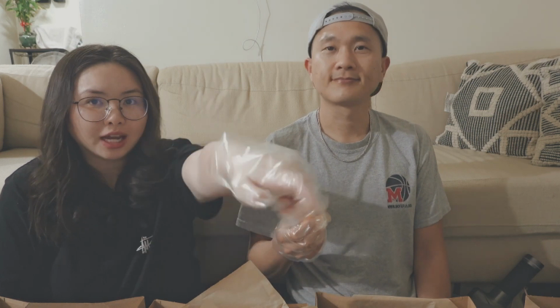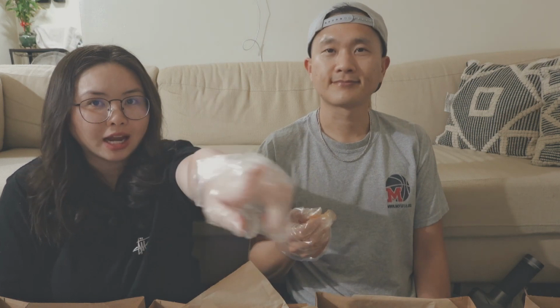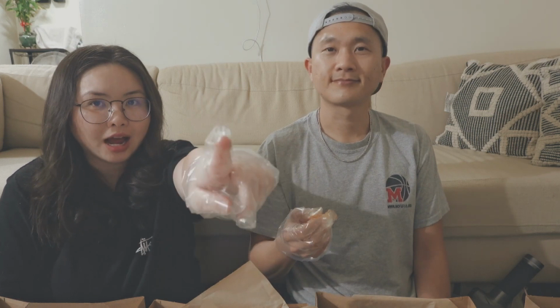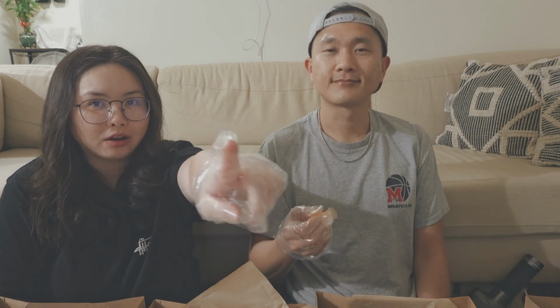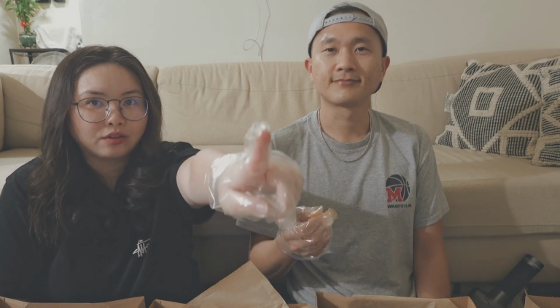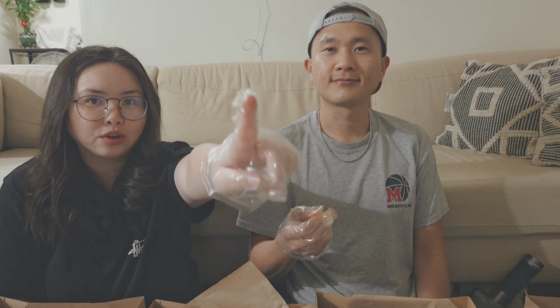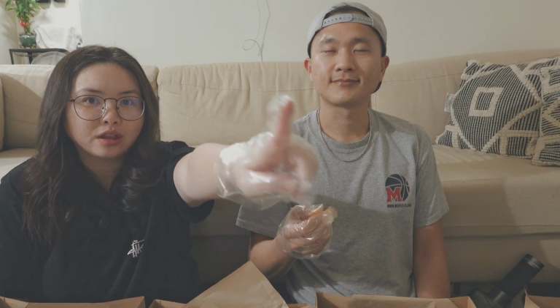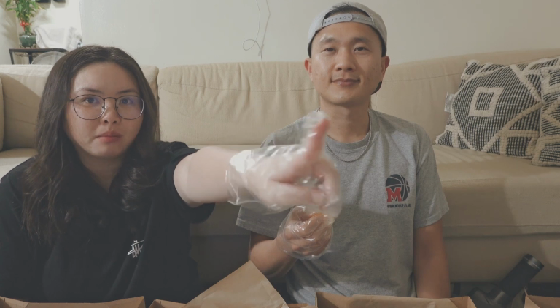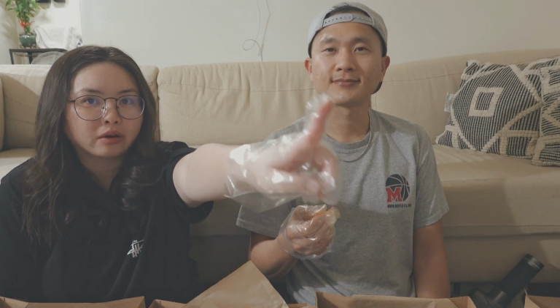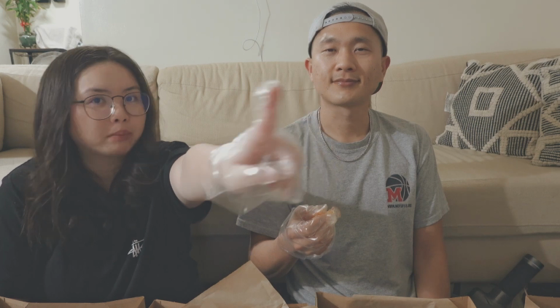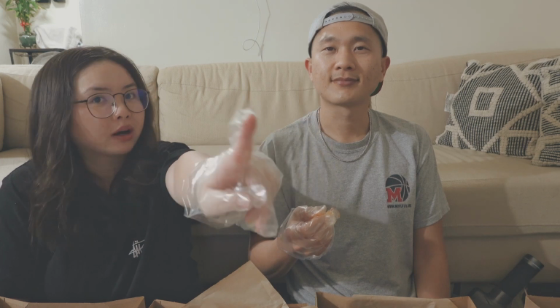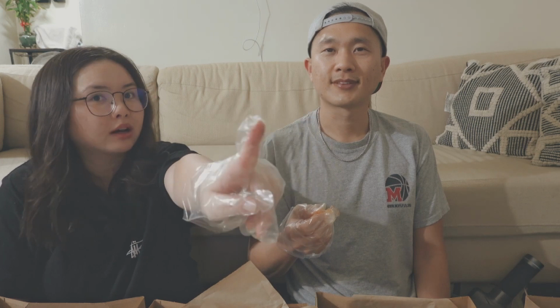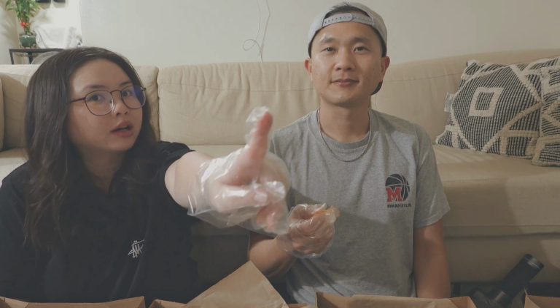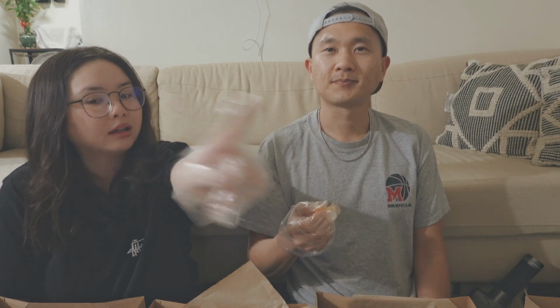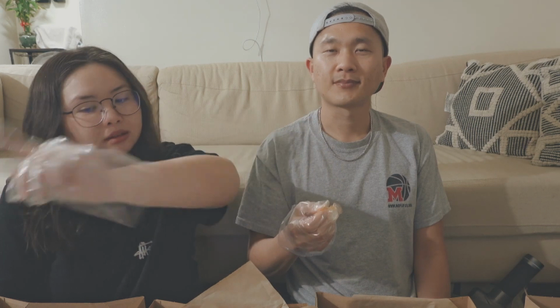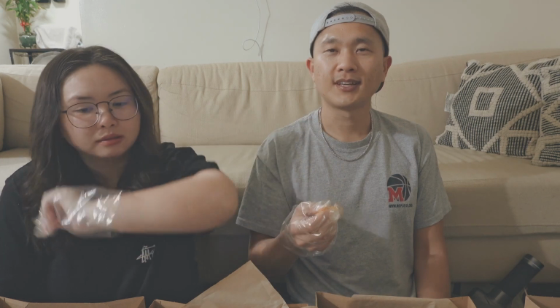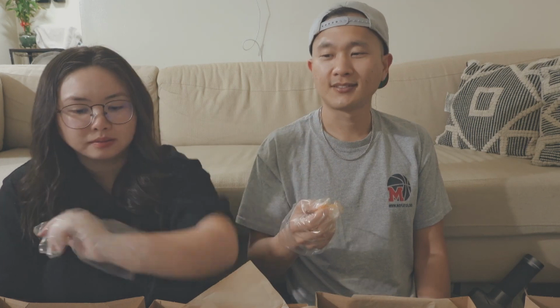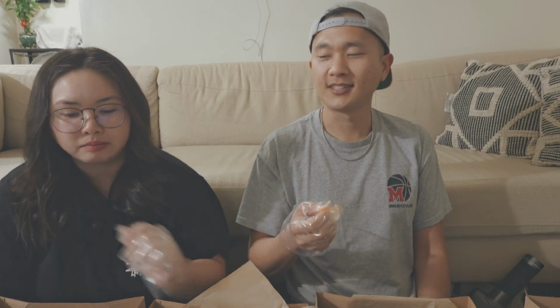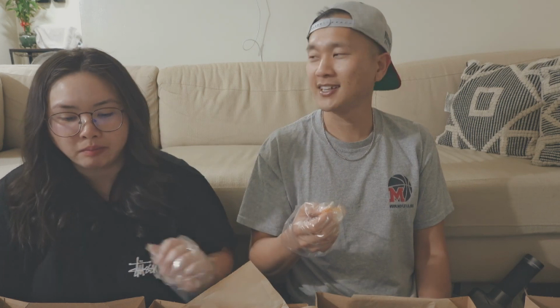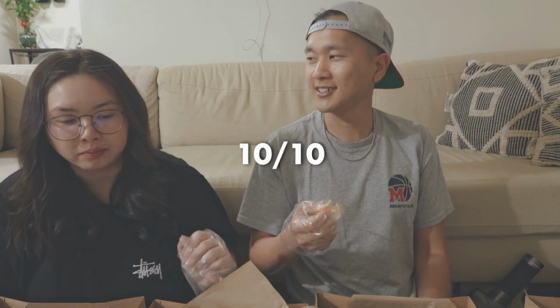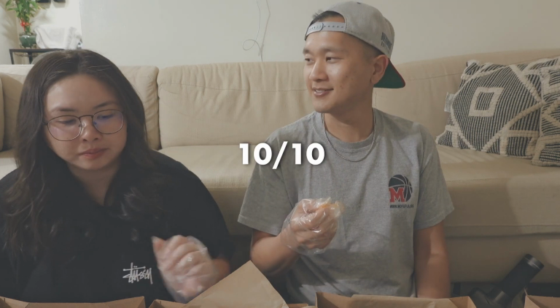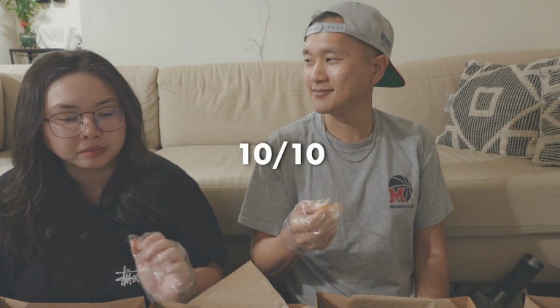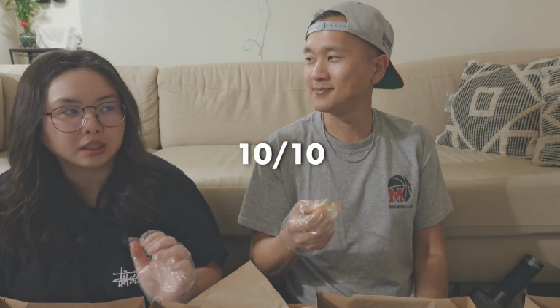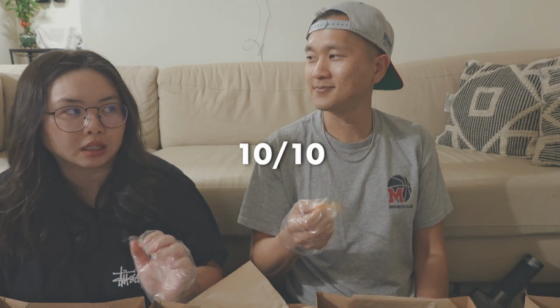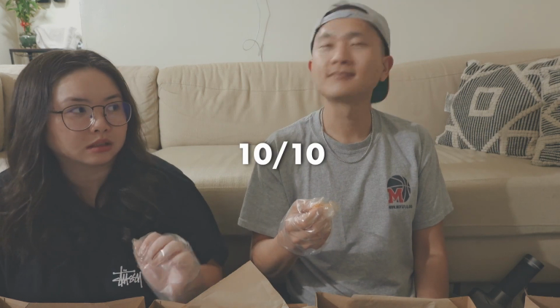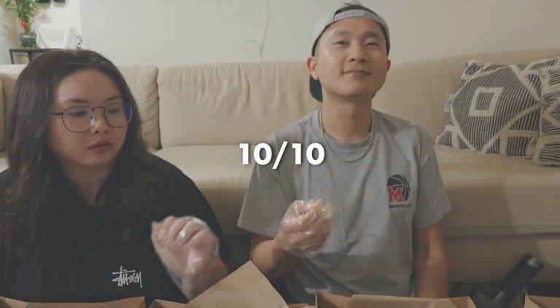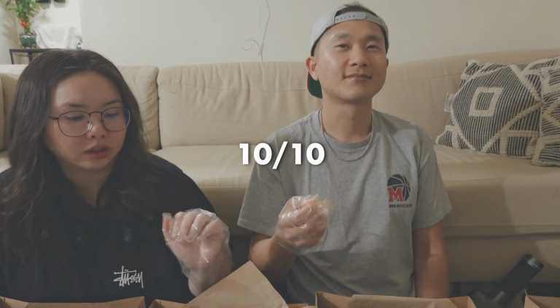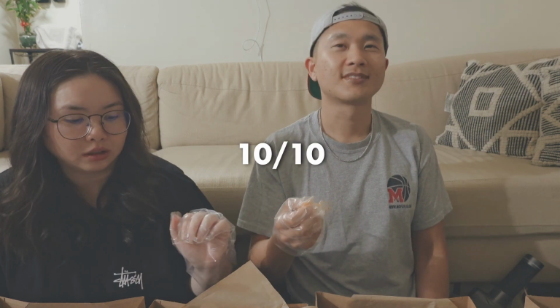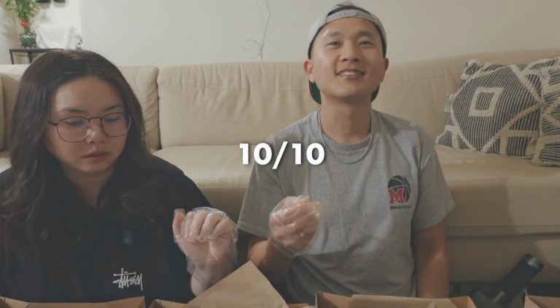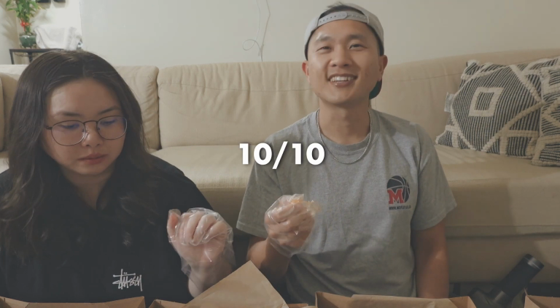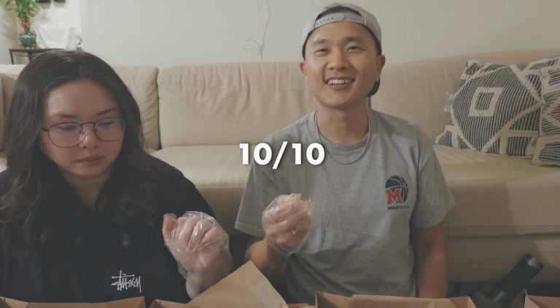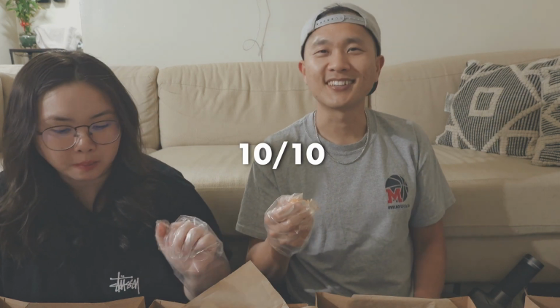Check it out if you're in the Monterey Park area. Ten out of ten? Yes, definitely — ten out of ten.